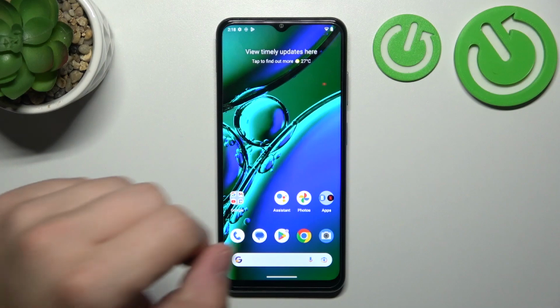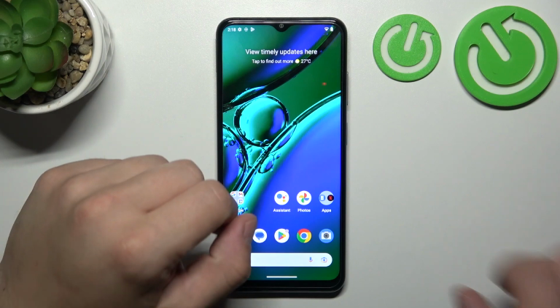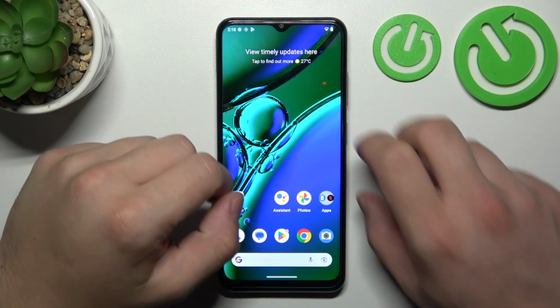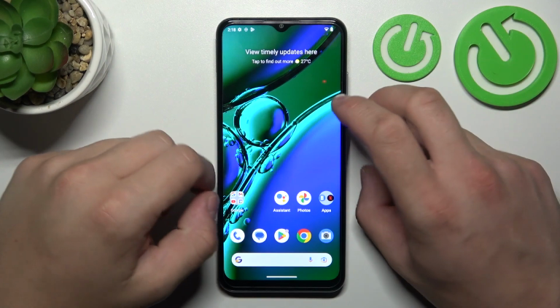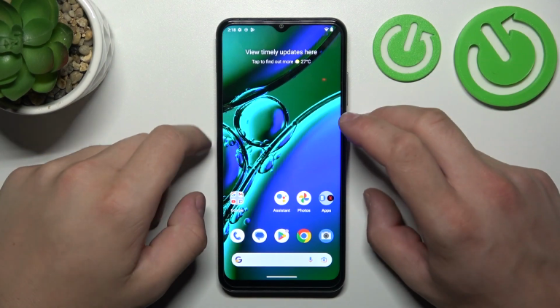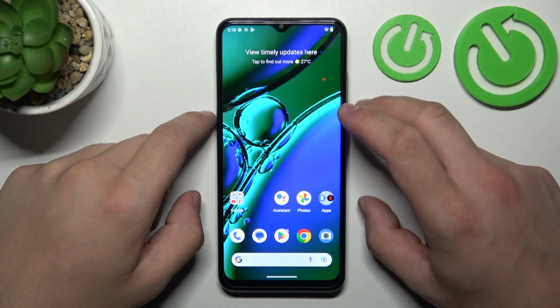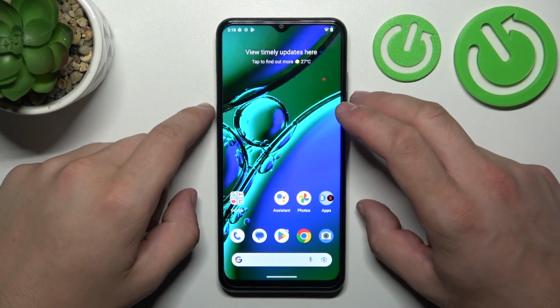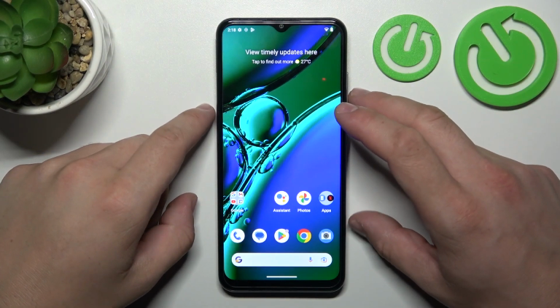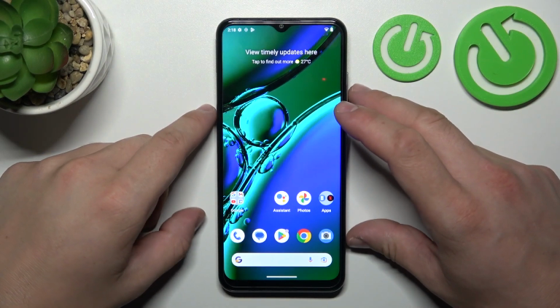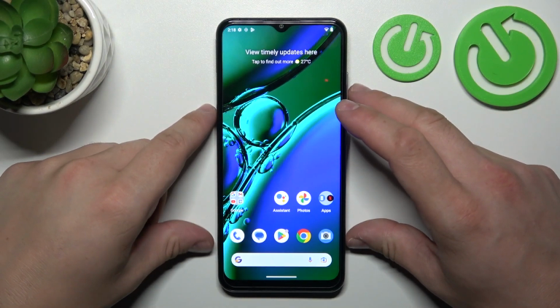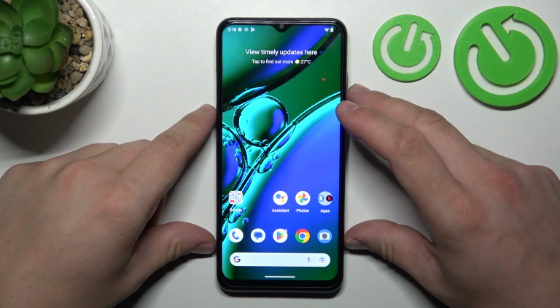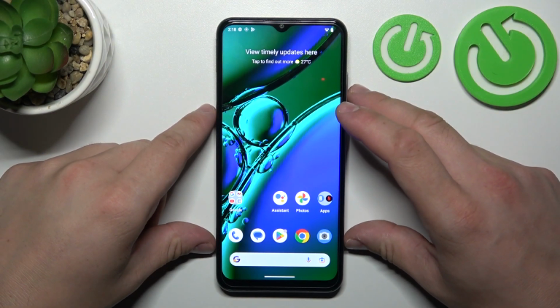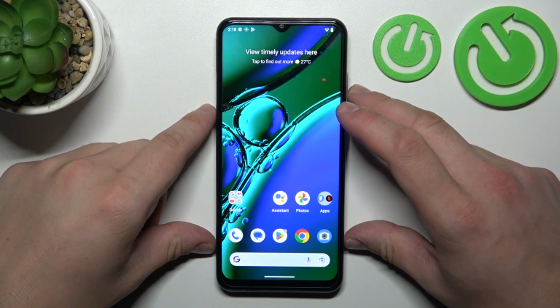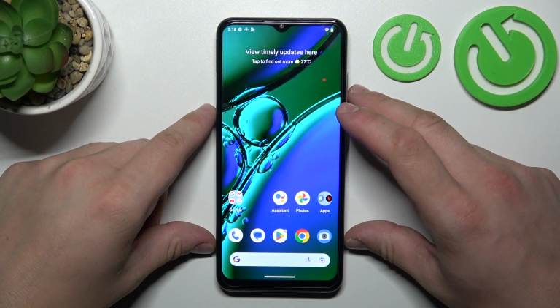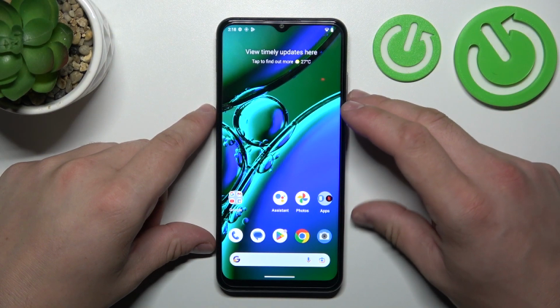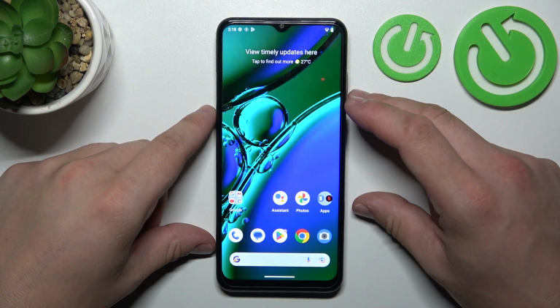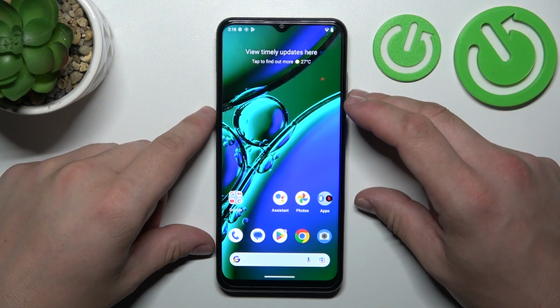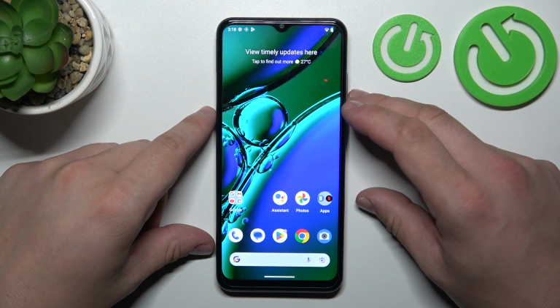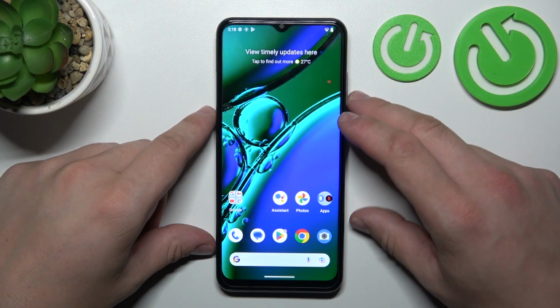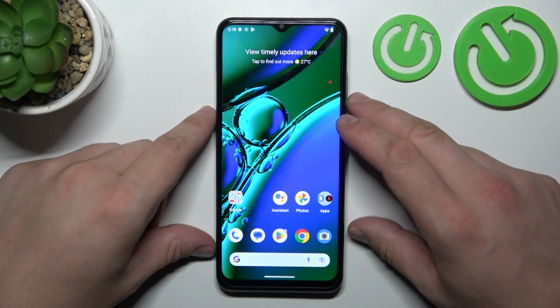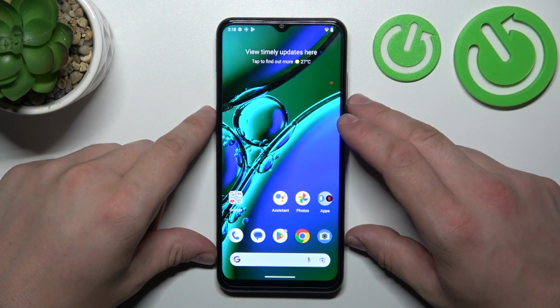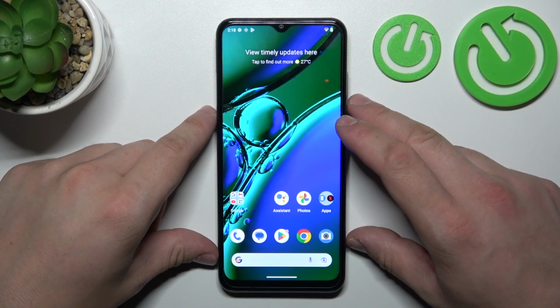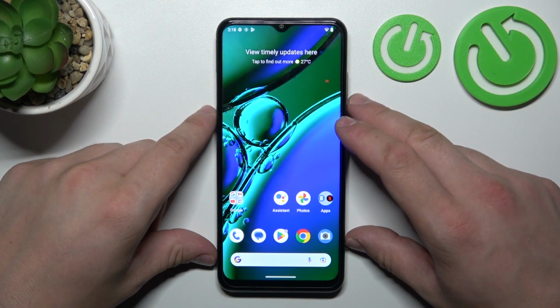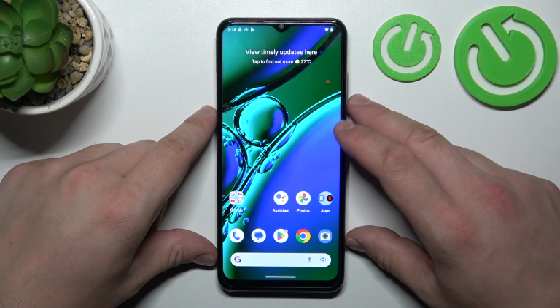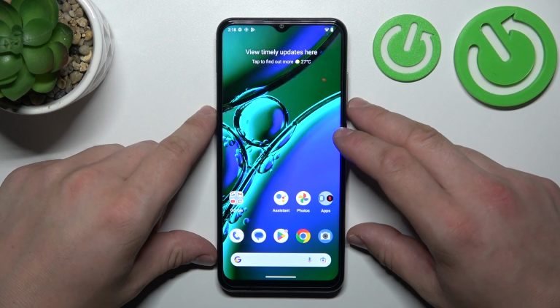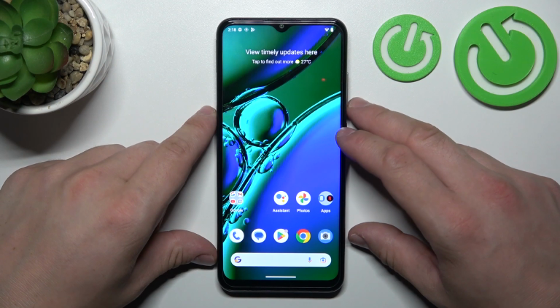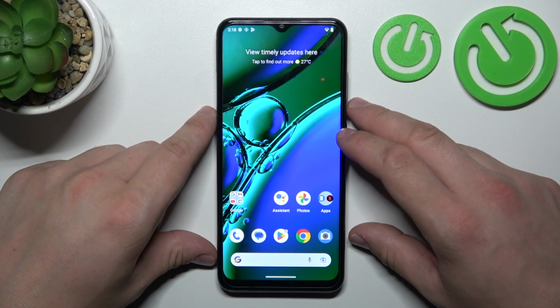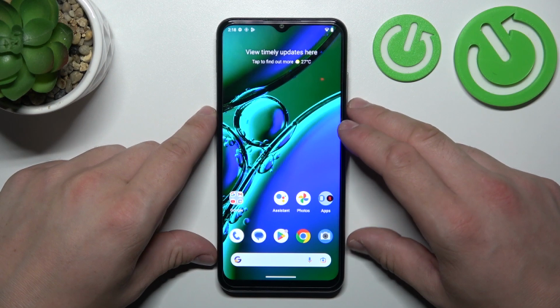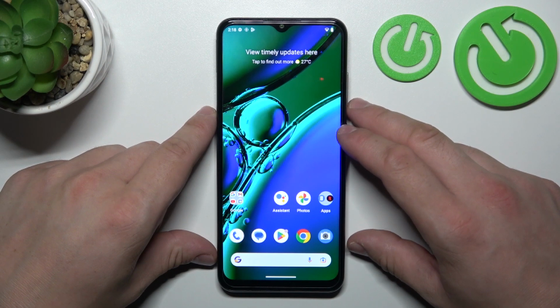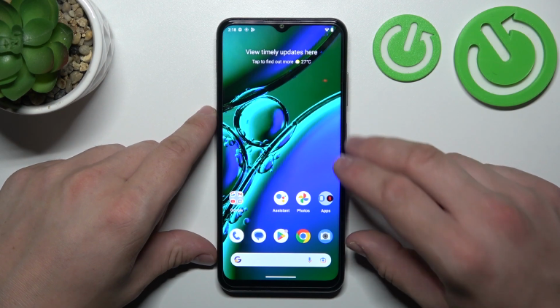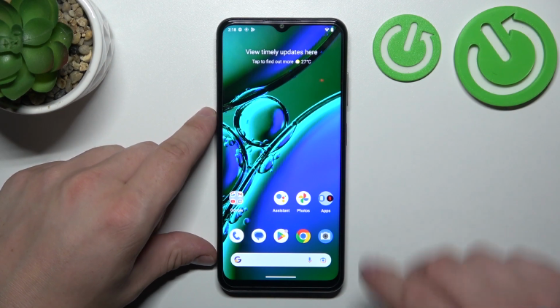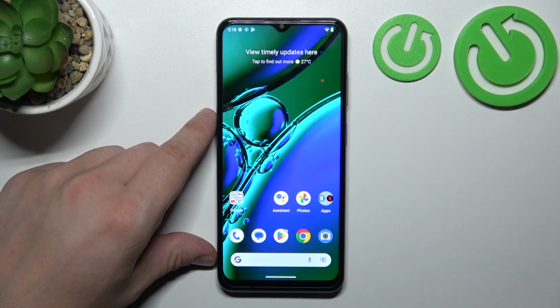Hello. In front of me I've got Nokia G40 2. In this video I'll show you how to connect a pen drive to your smartphone.